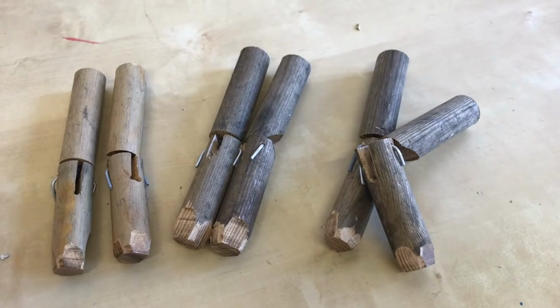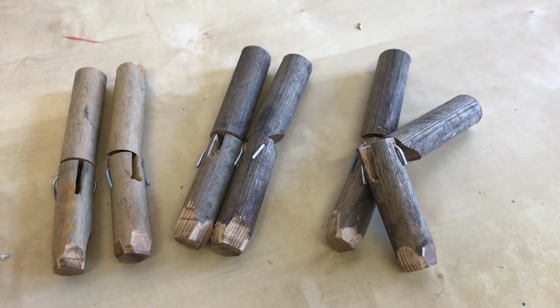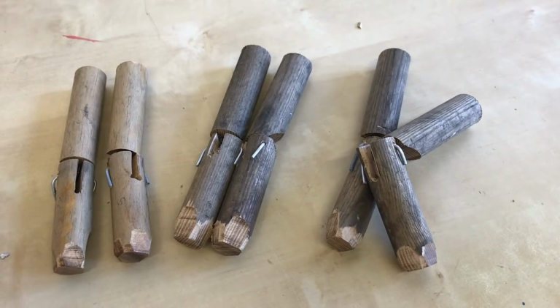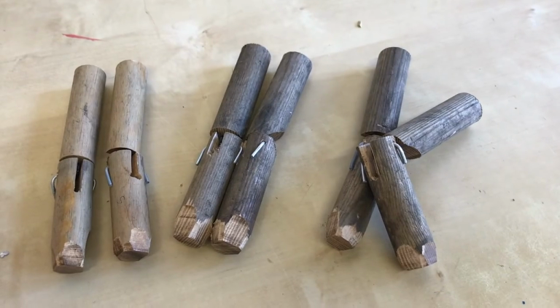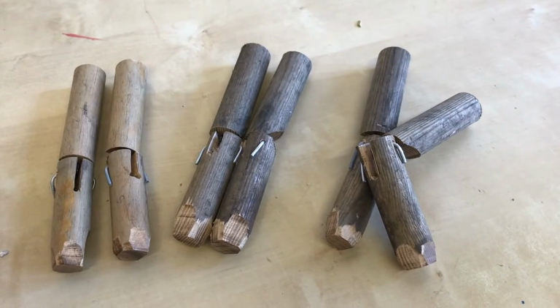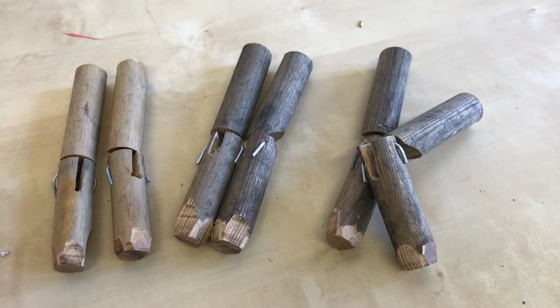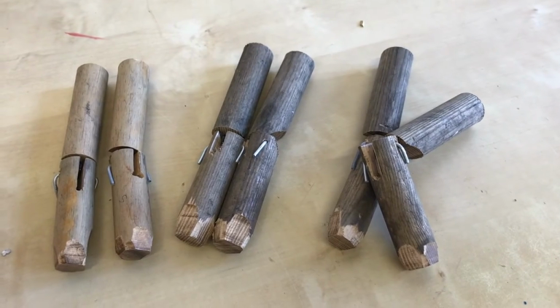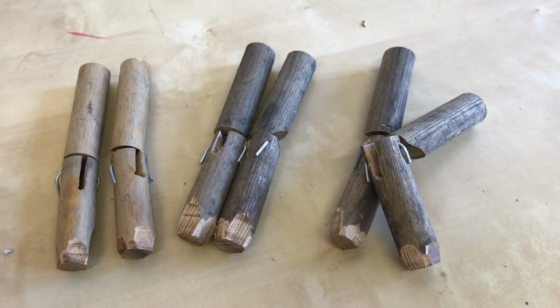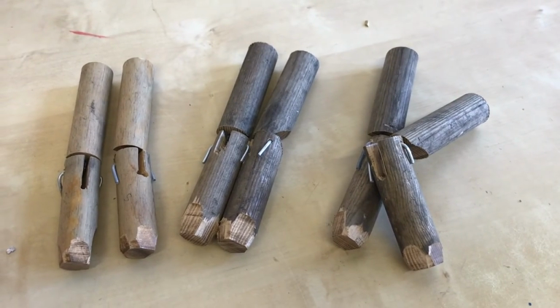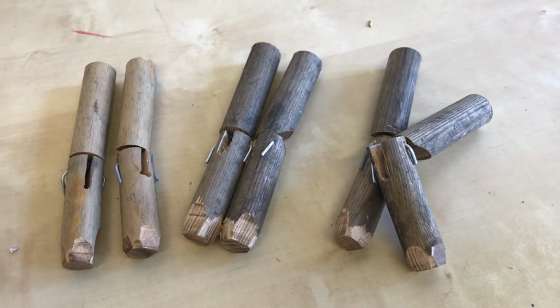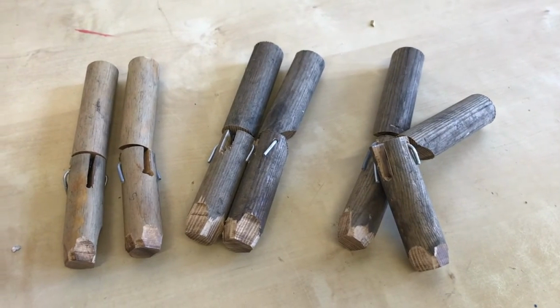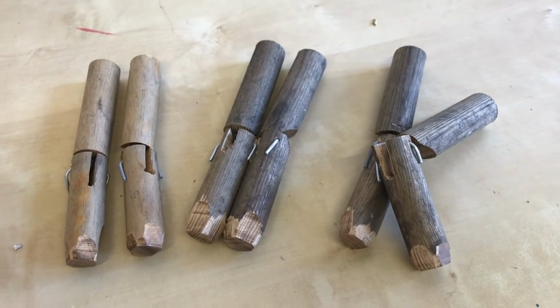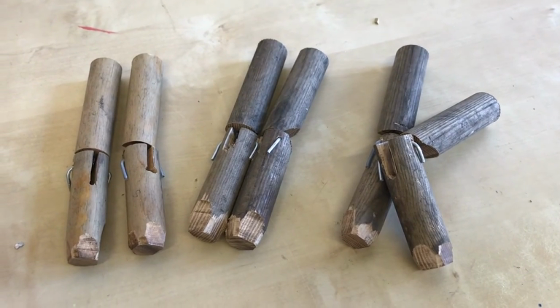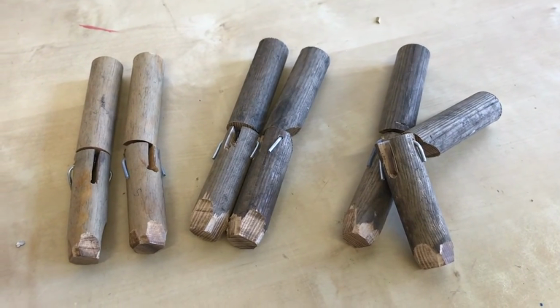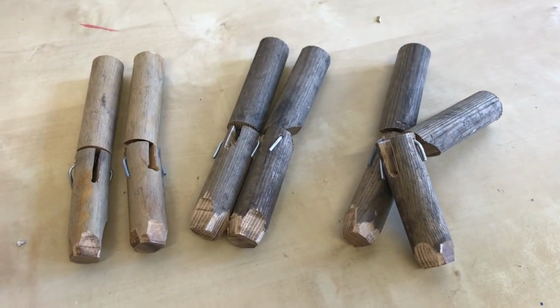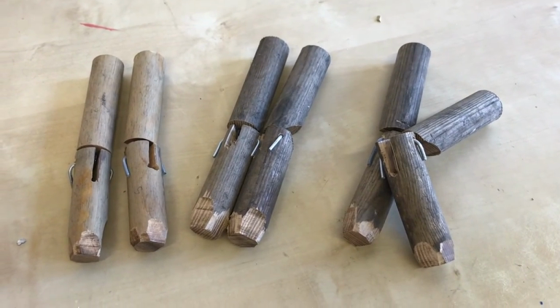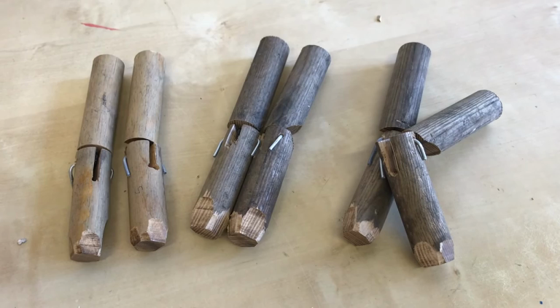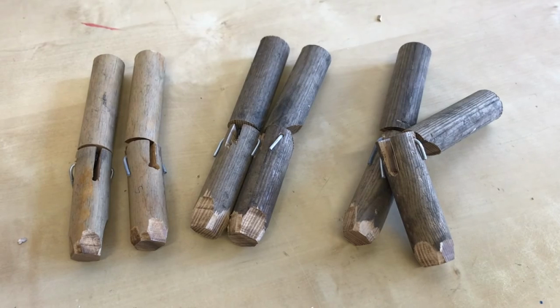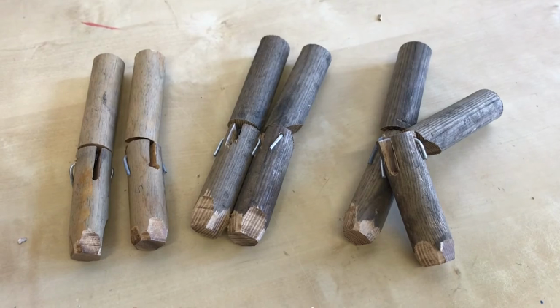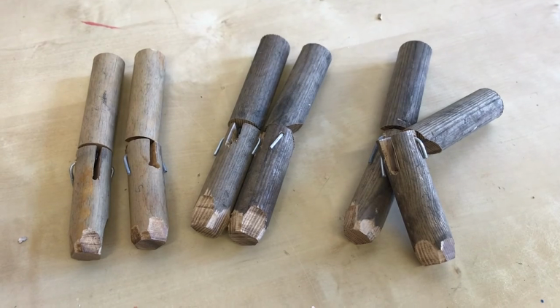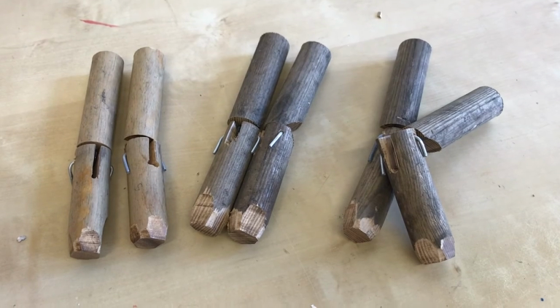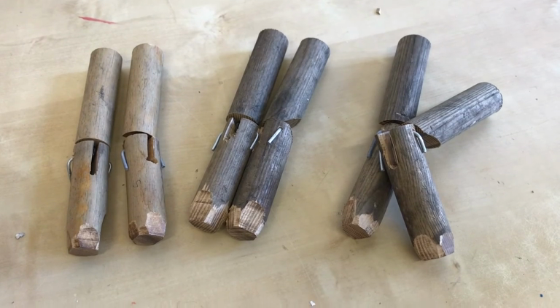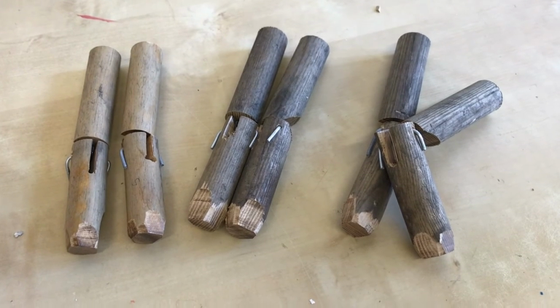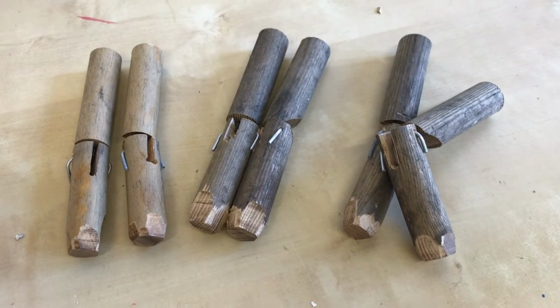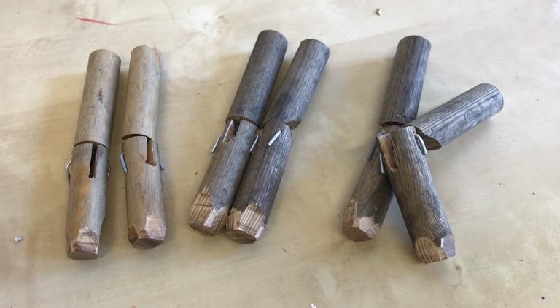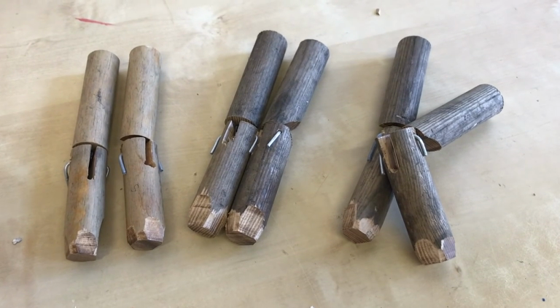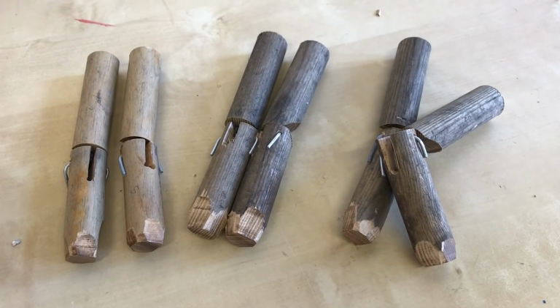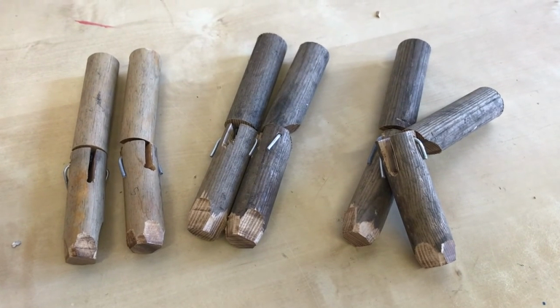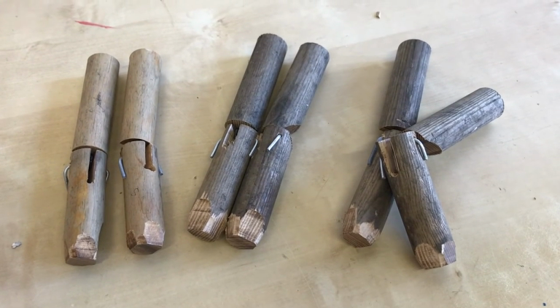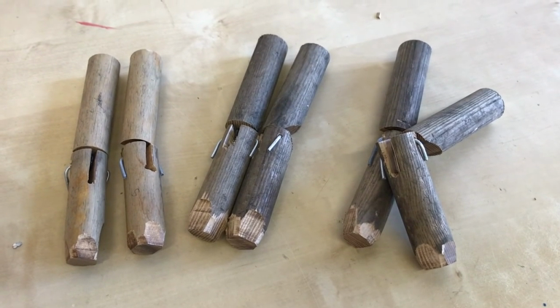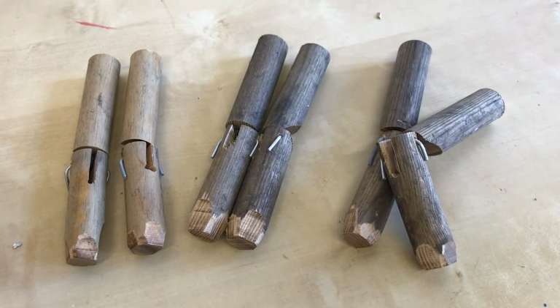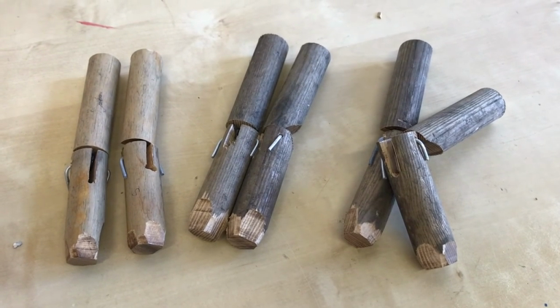Here are the marionette legs ready for the next step.